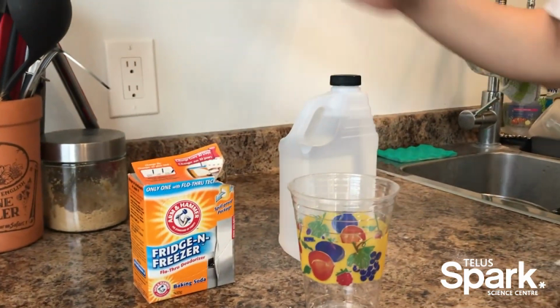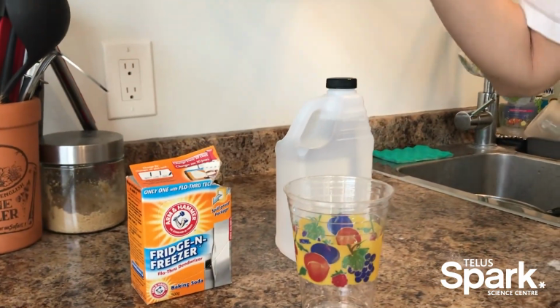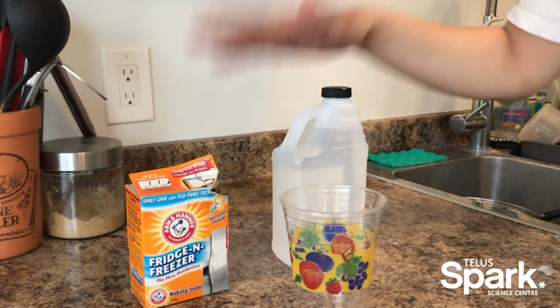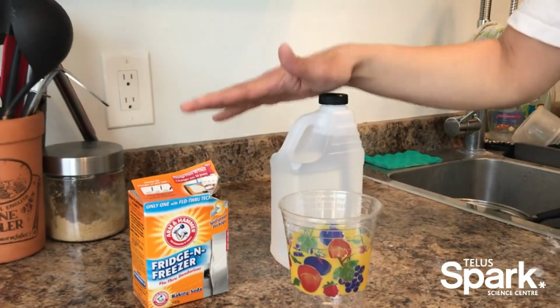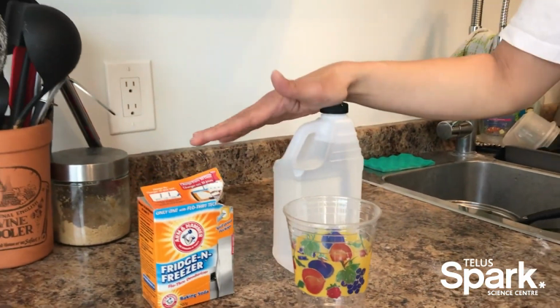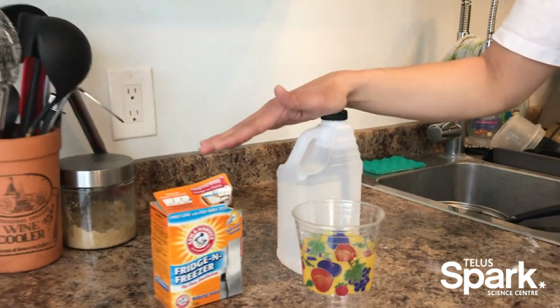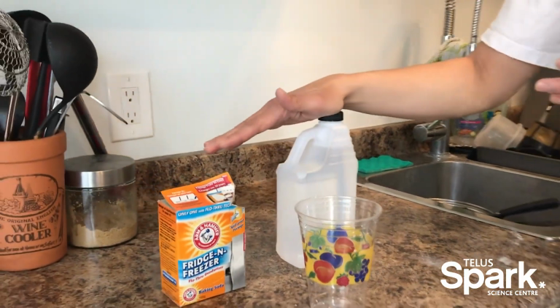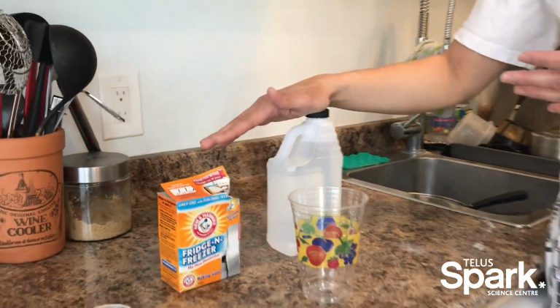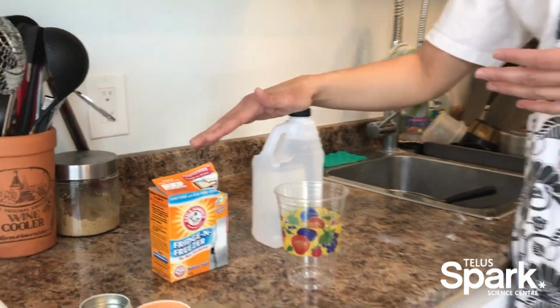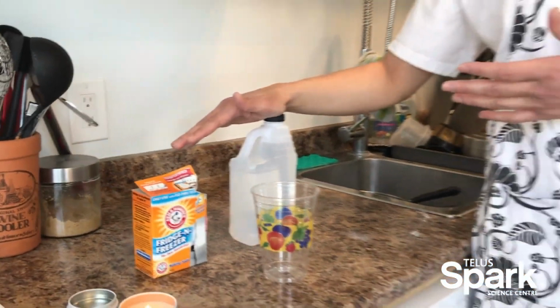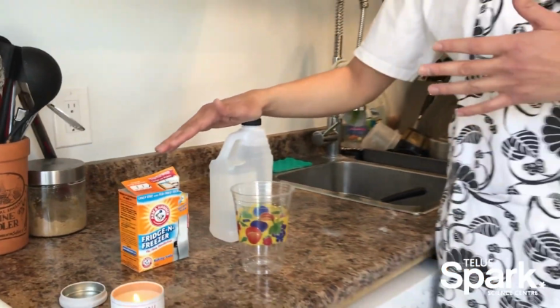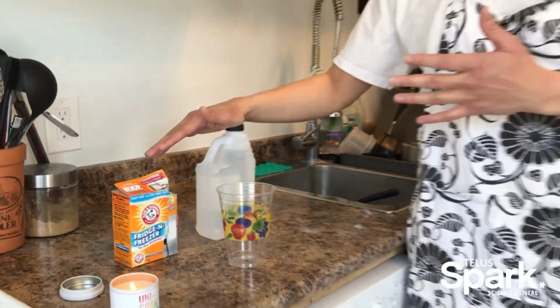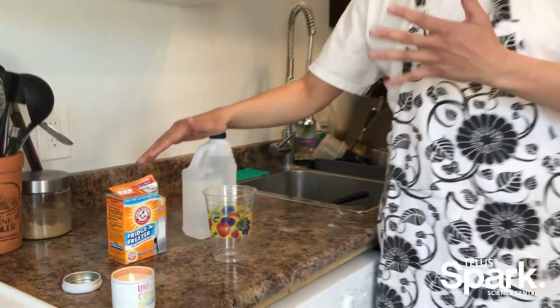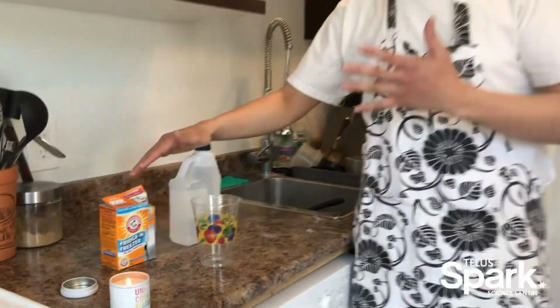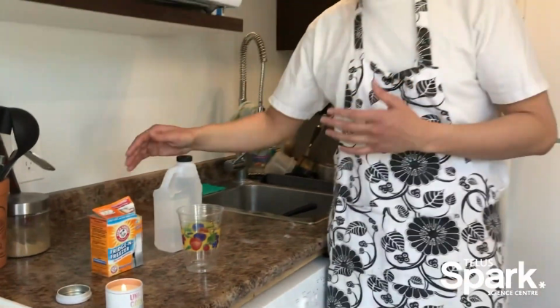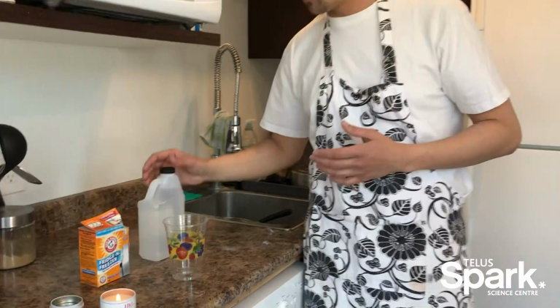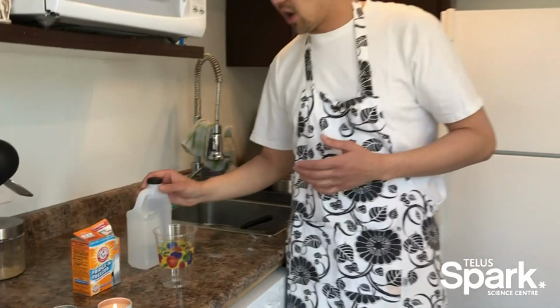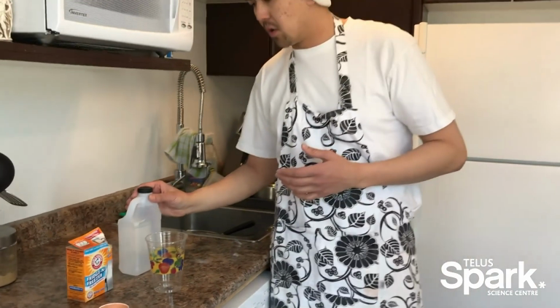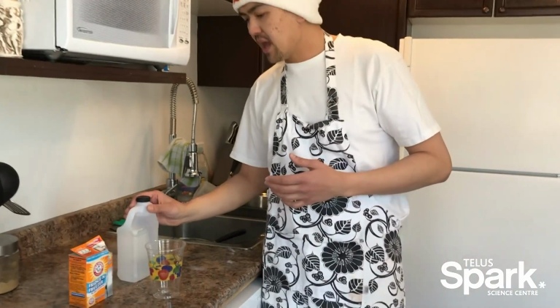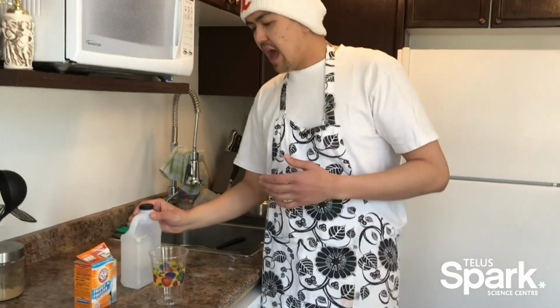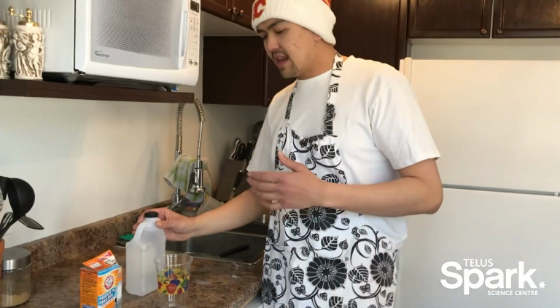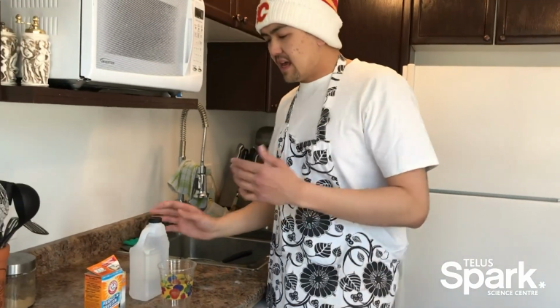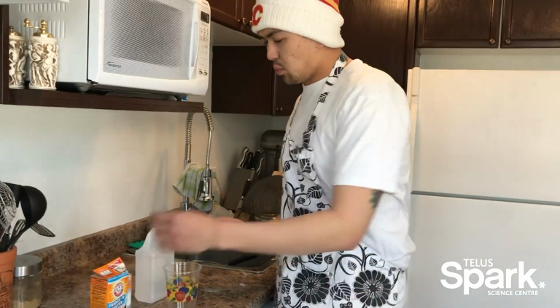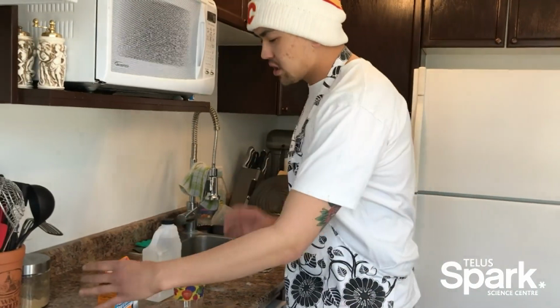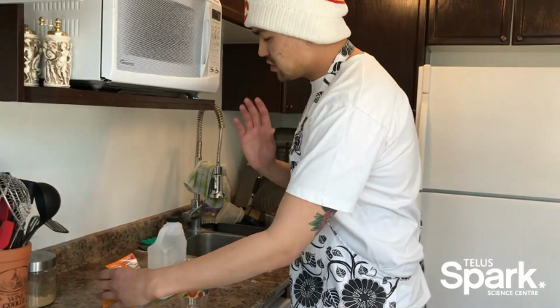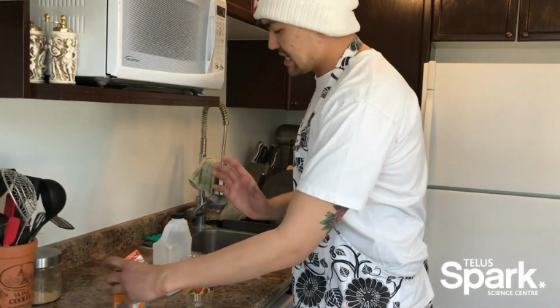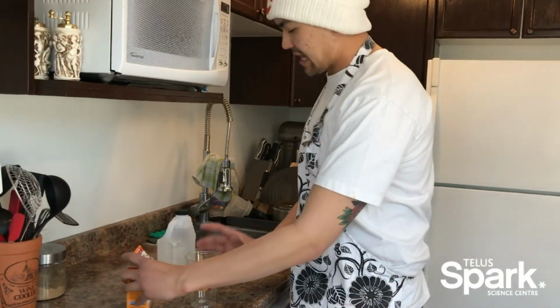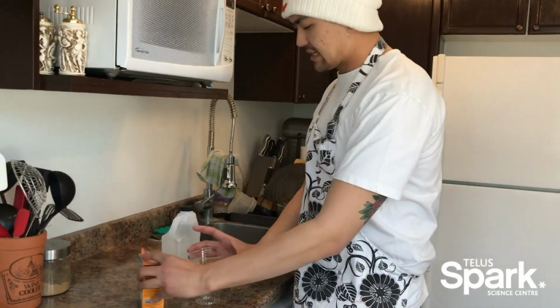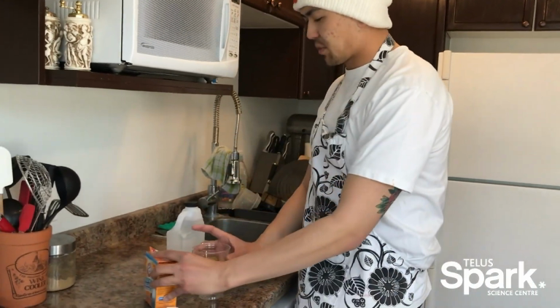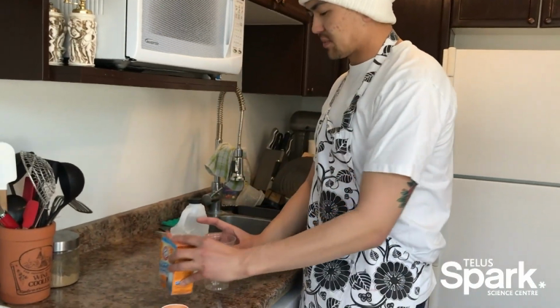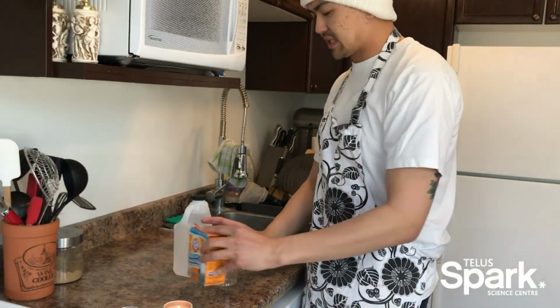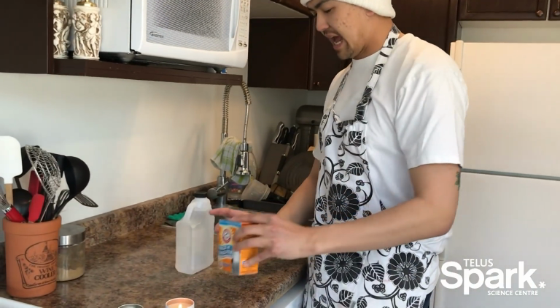You might have put these two ingredients together when you were making a volcano at home, and we're going to use the exact same principle today.